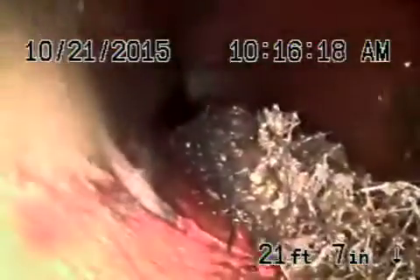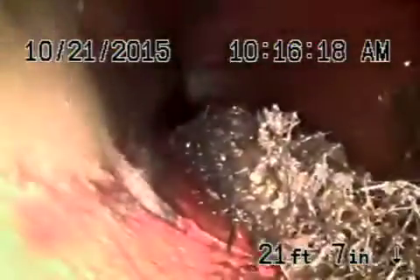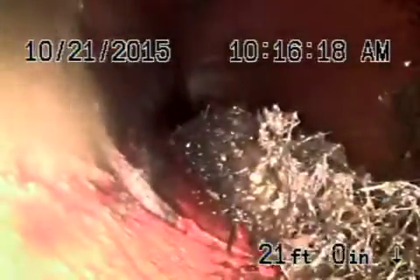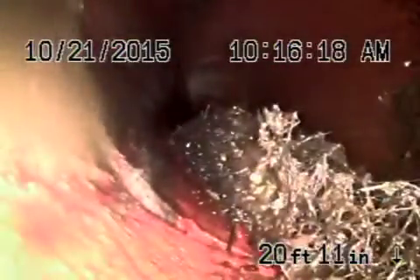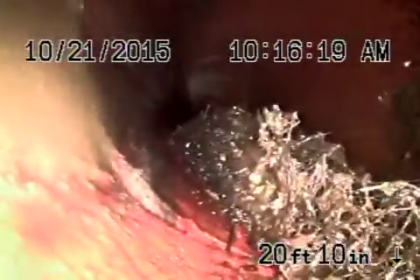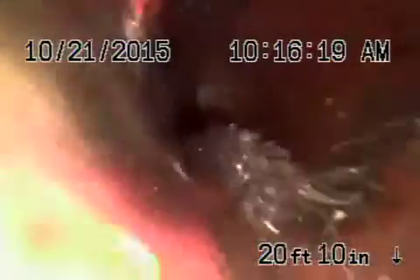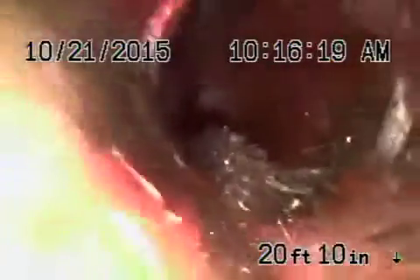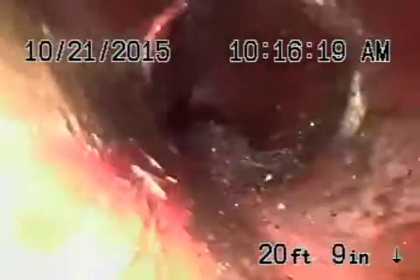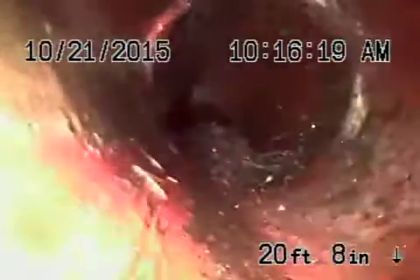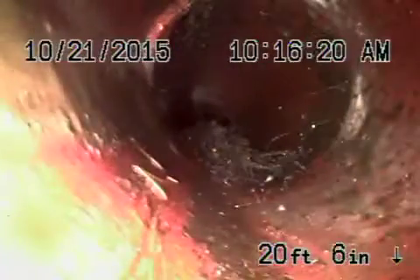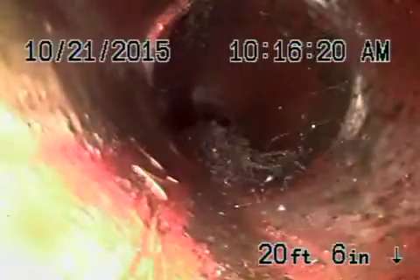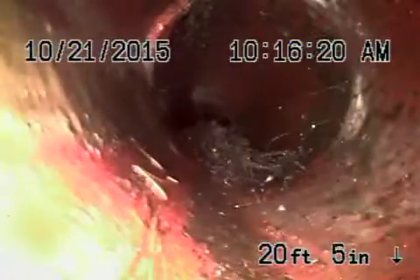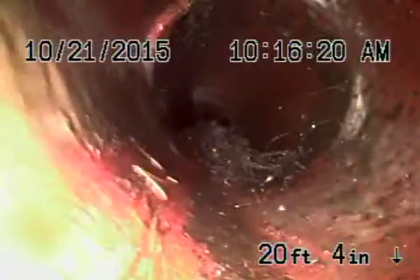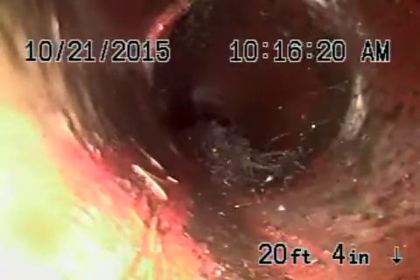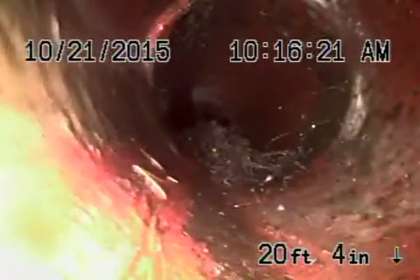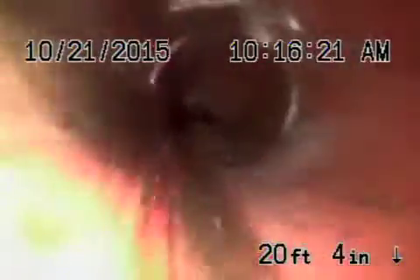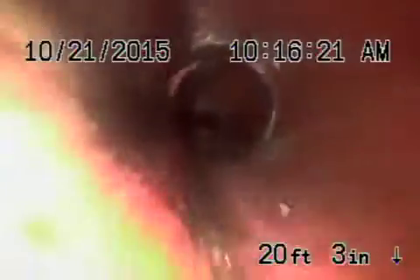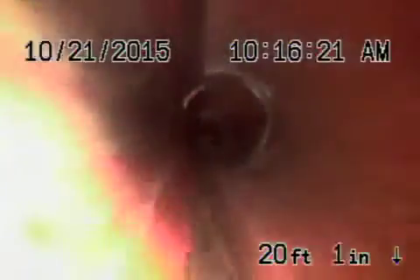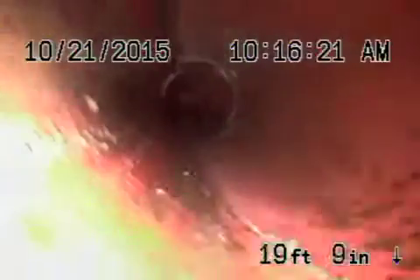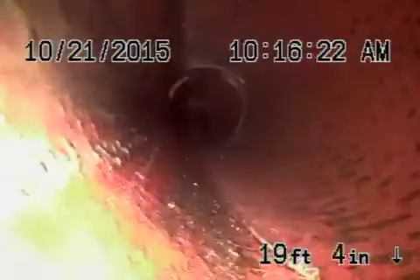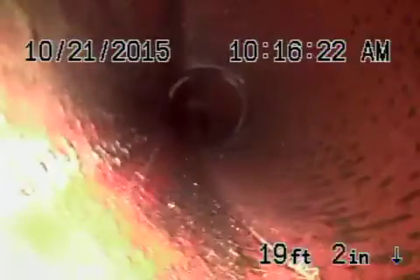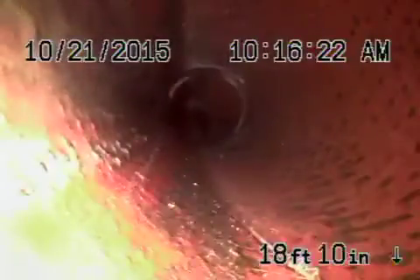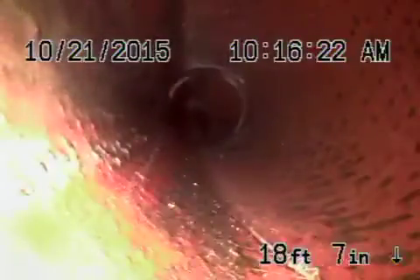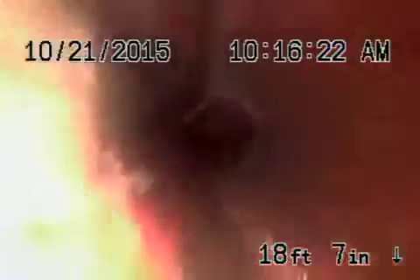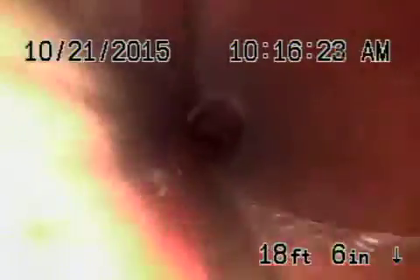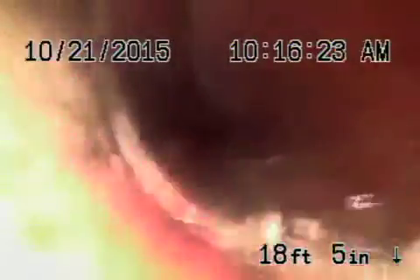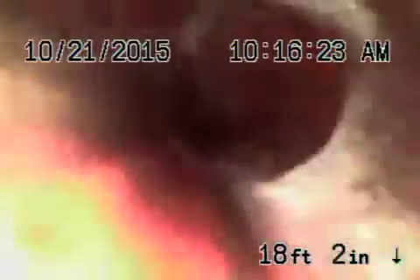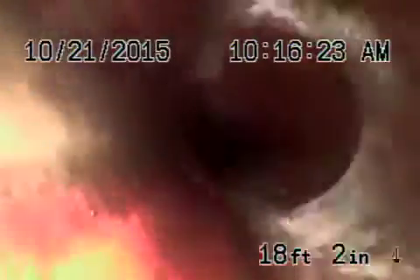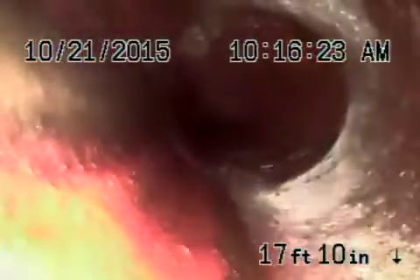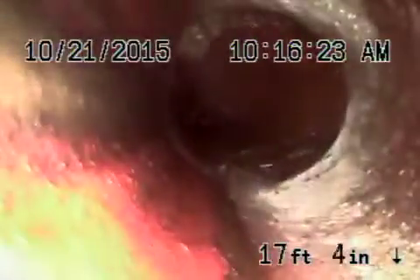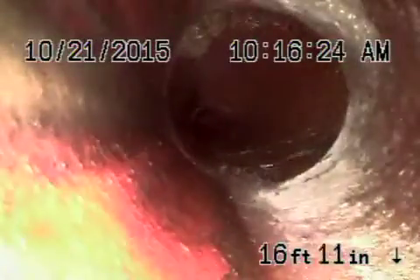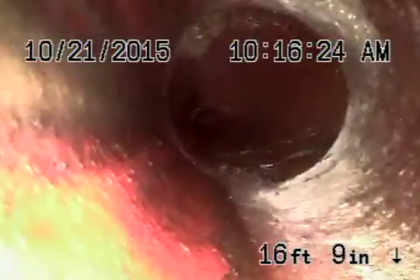You can see a little bit of roots coming in. It's very minor — it can be easily maintained.